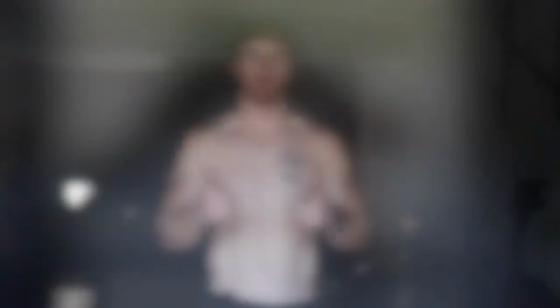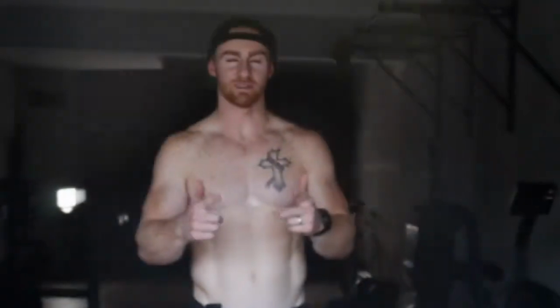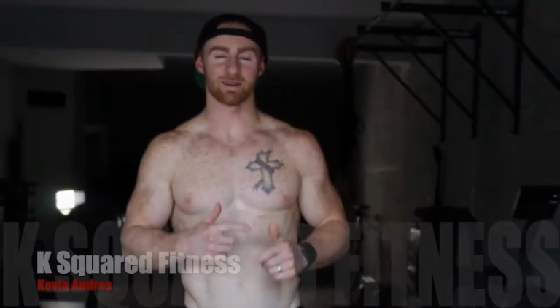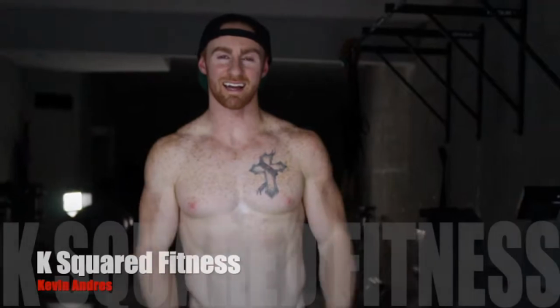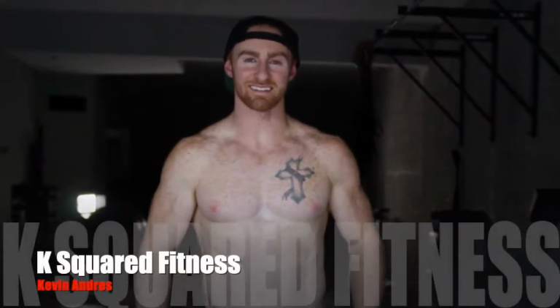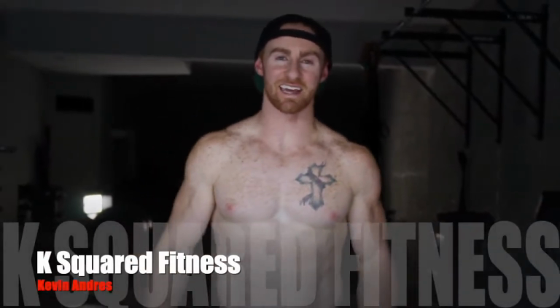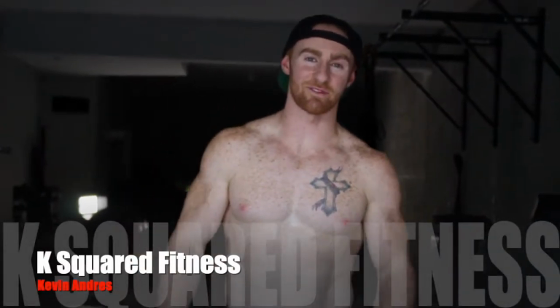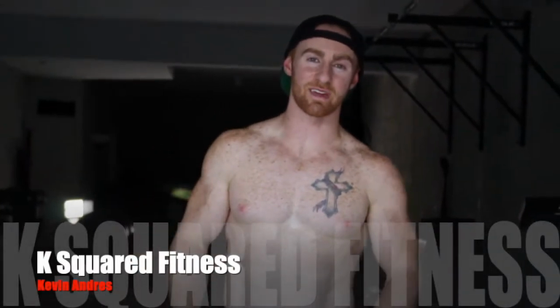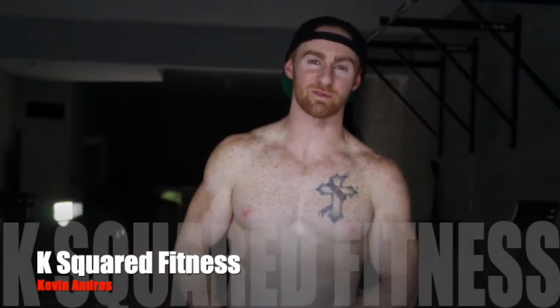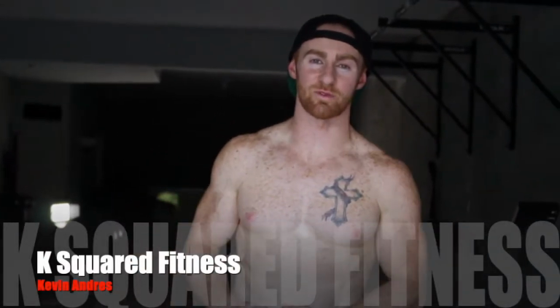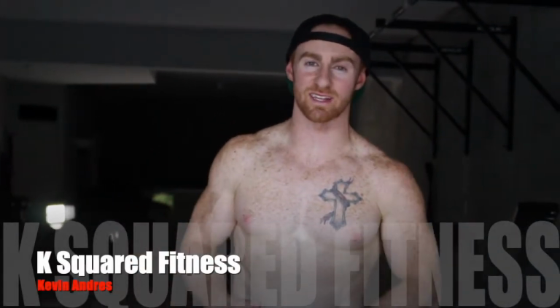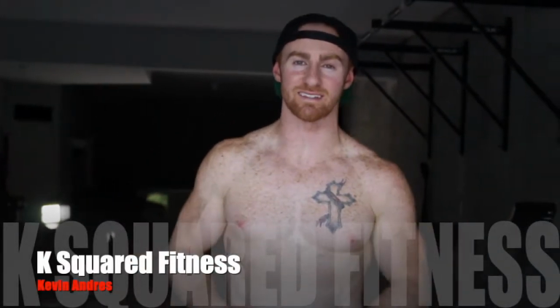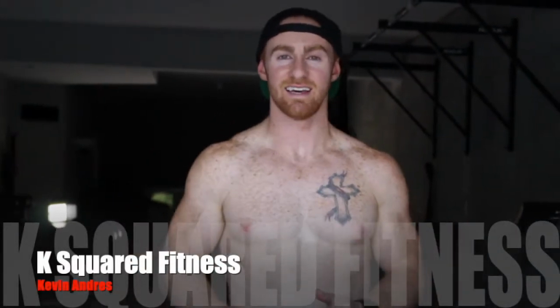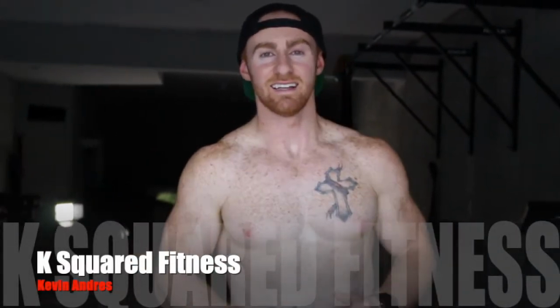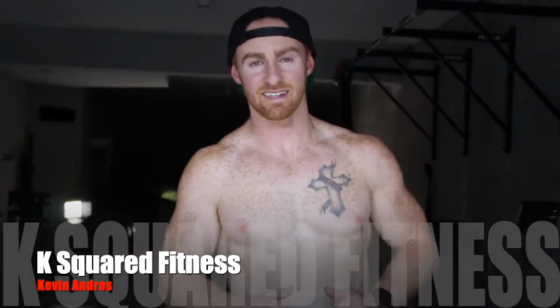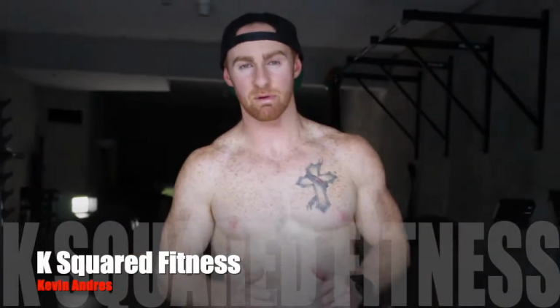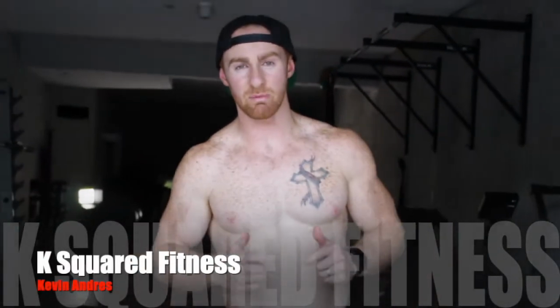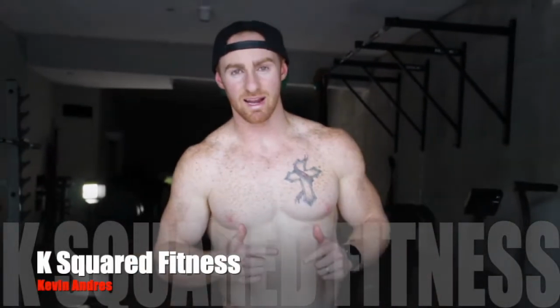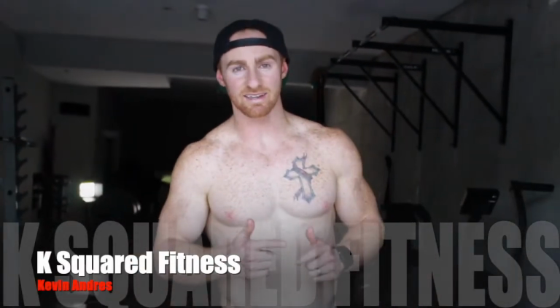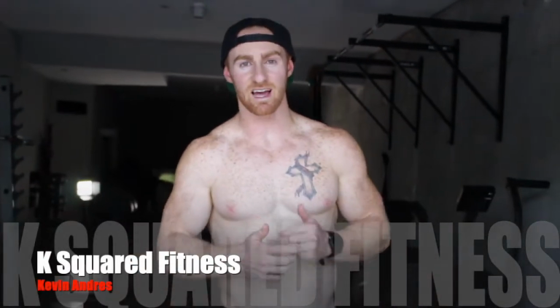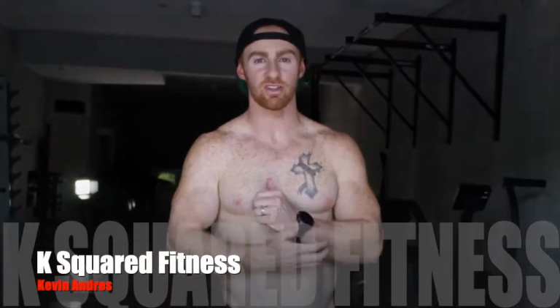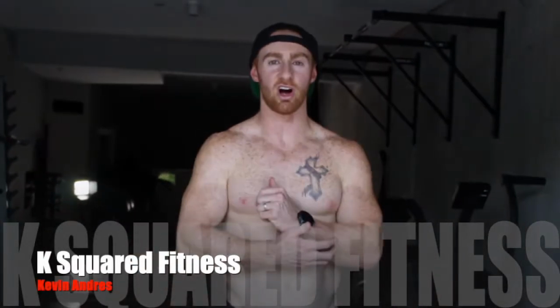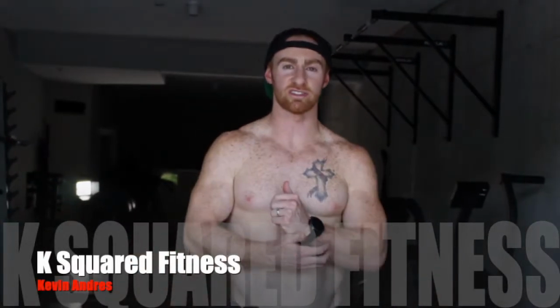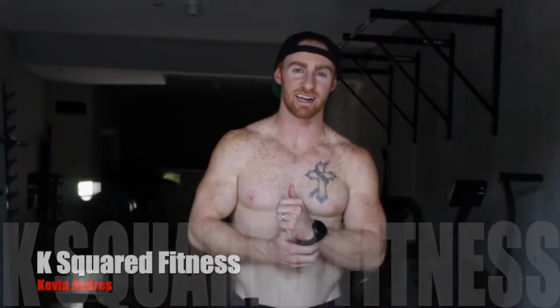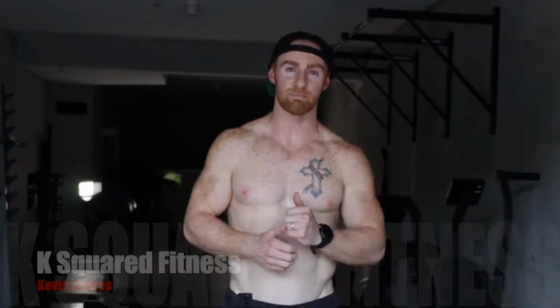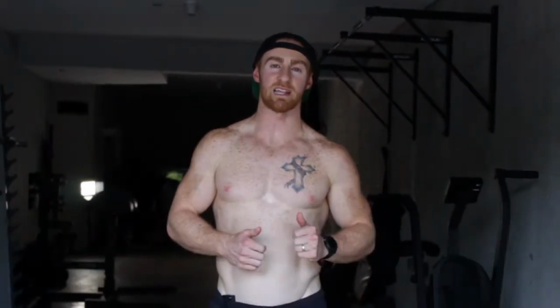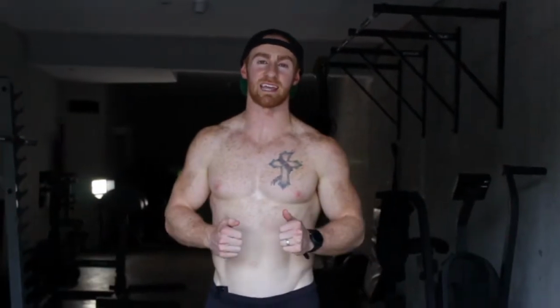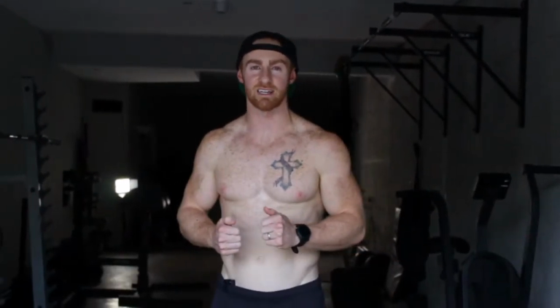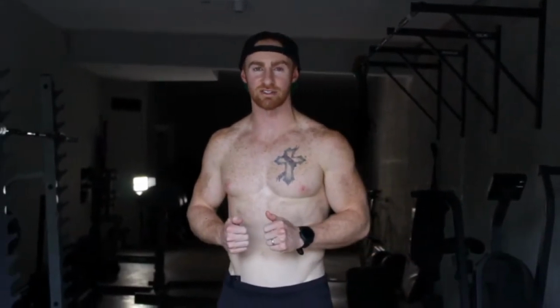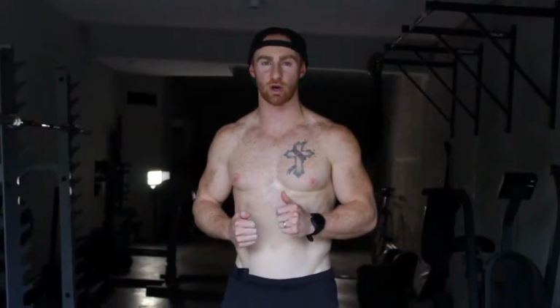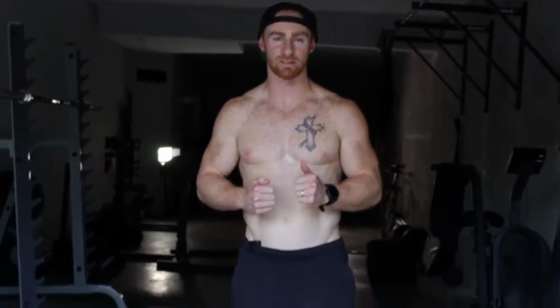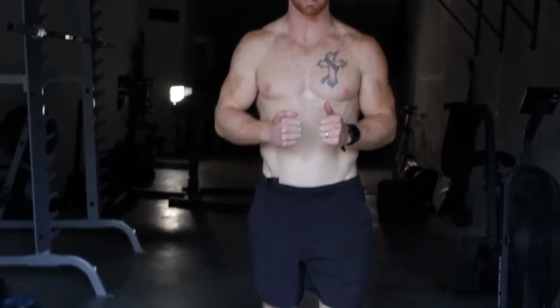What's up guys? It's Kevin from K-Squared Fitness. Today I'm going to be breaking down the alternating plank toe tap.